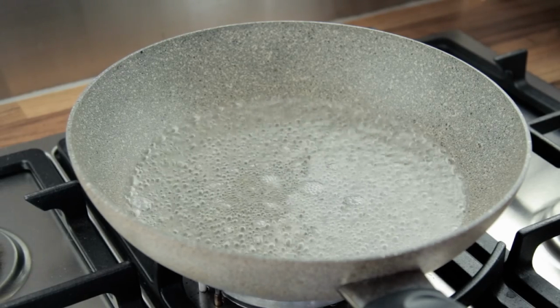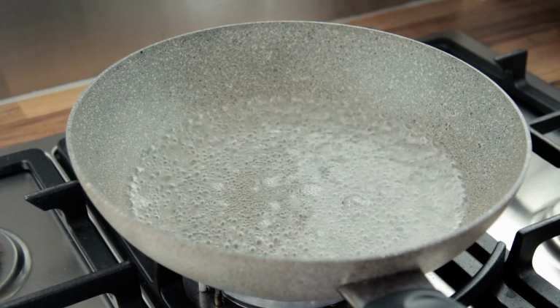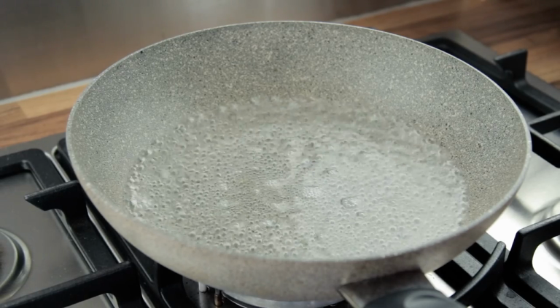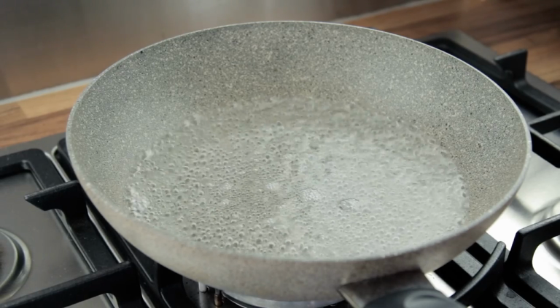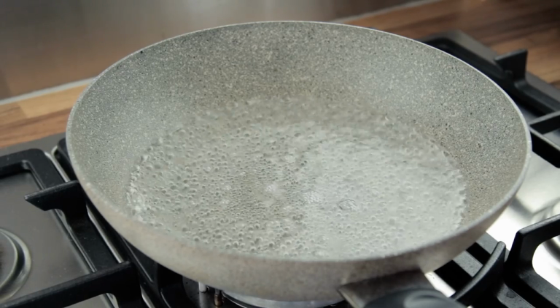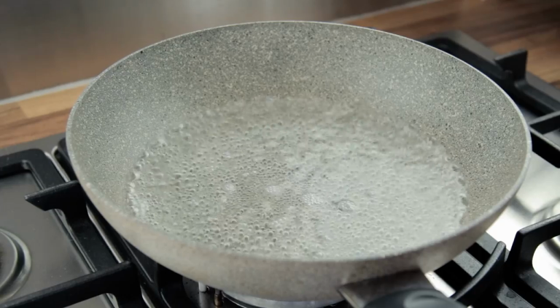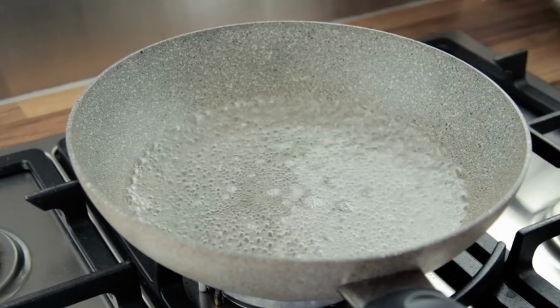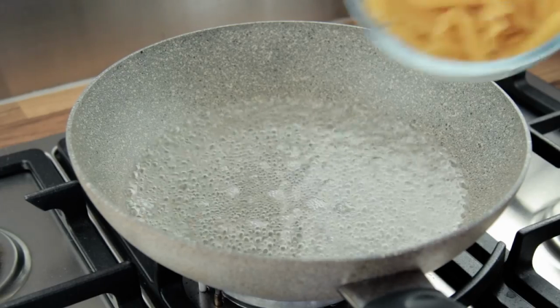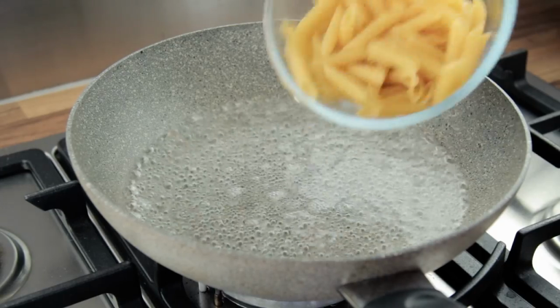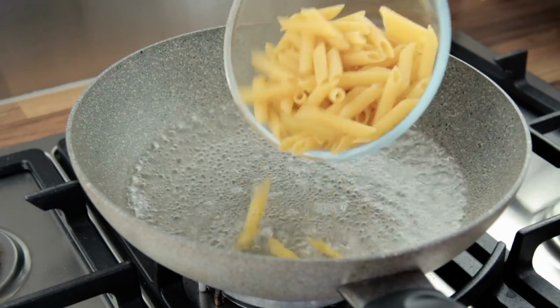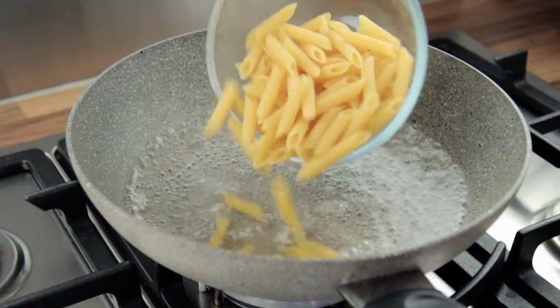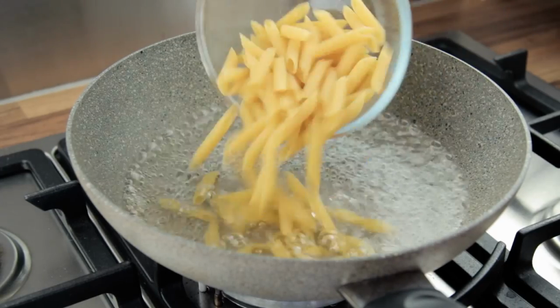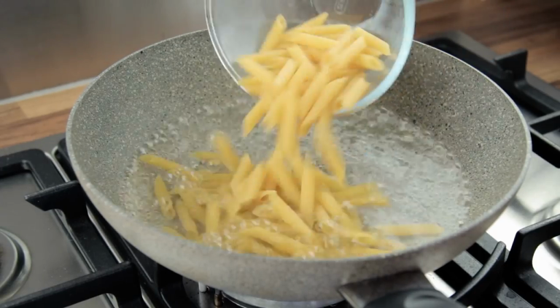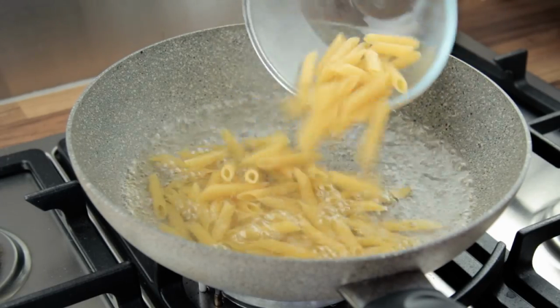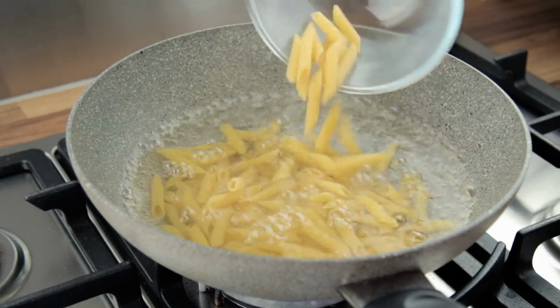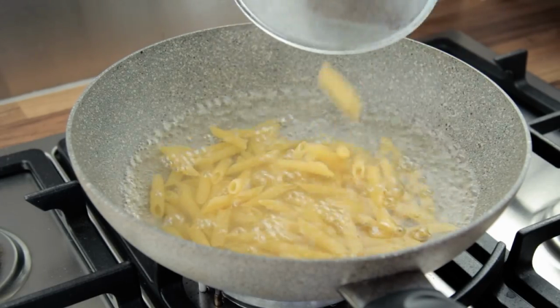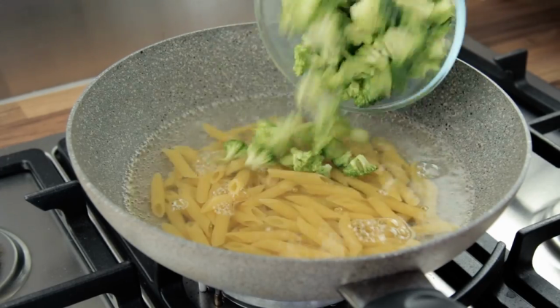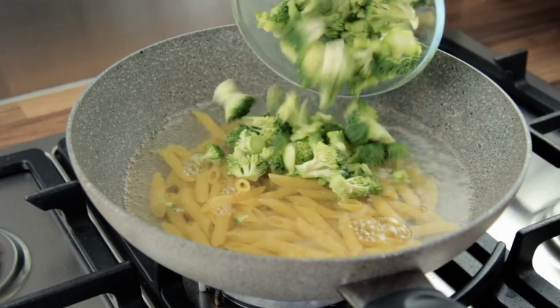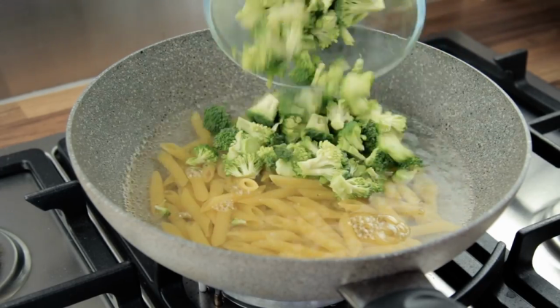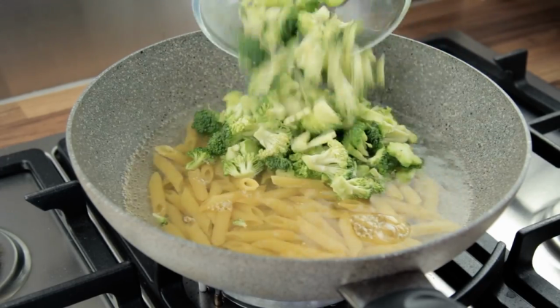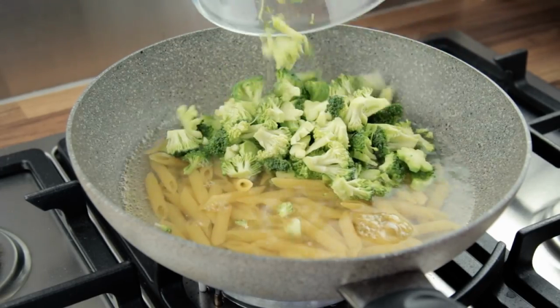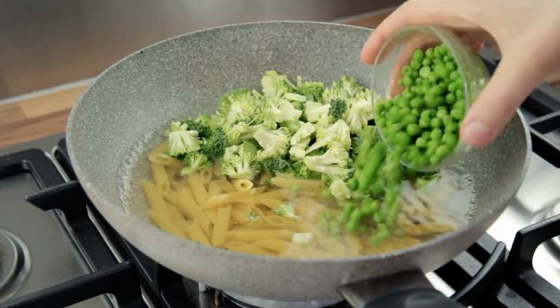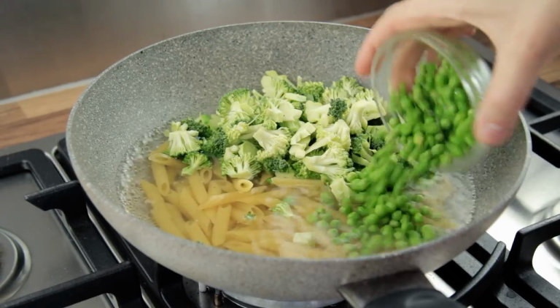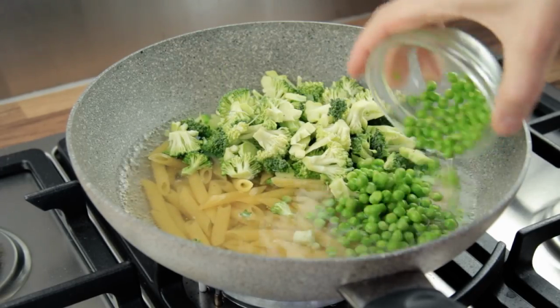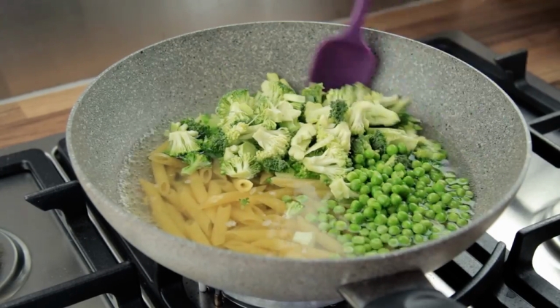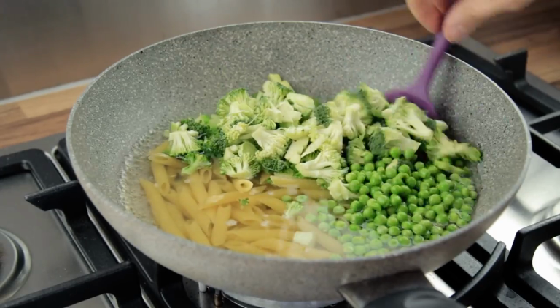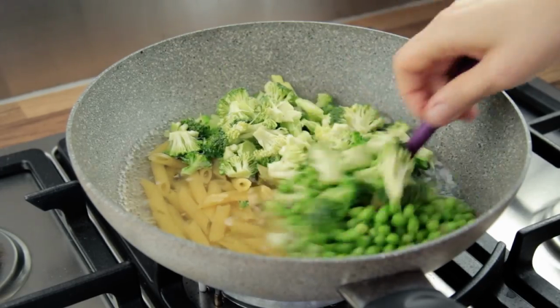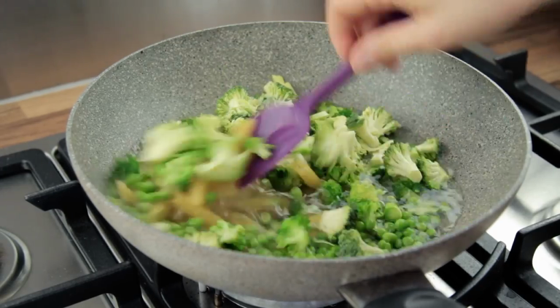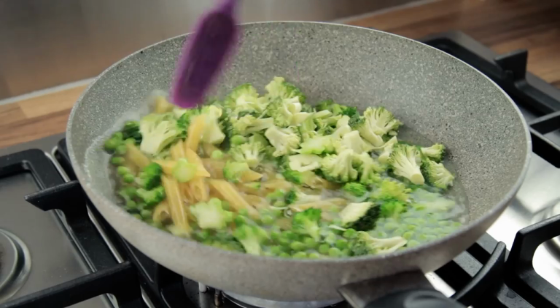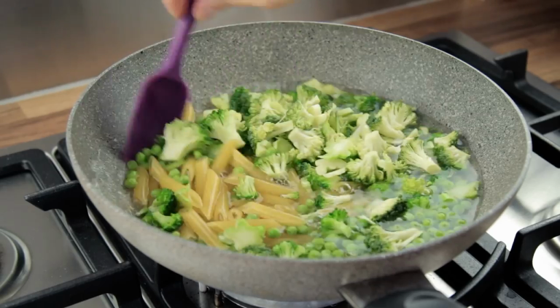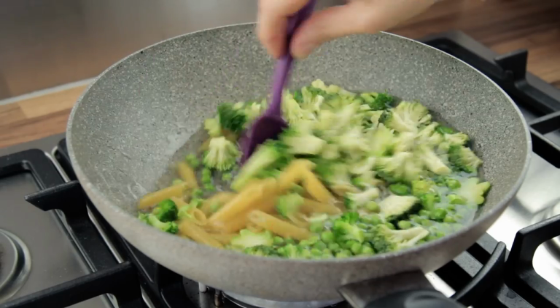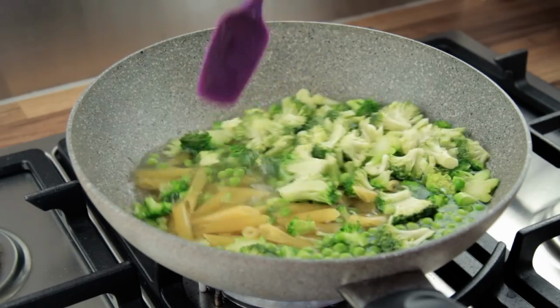Once the liquid reaches boiling point, you can tip in the pasta, the broccoli, the peas and bring to the boil once again.